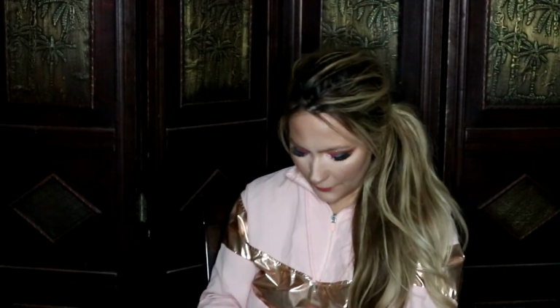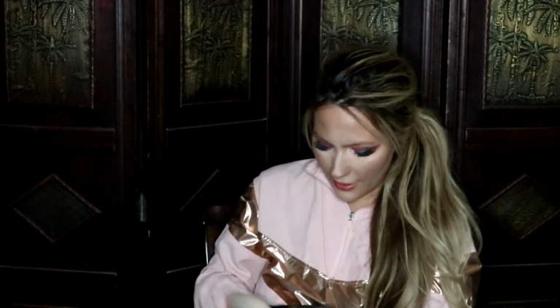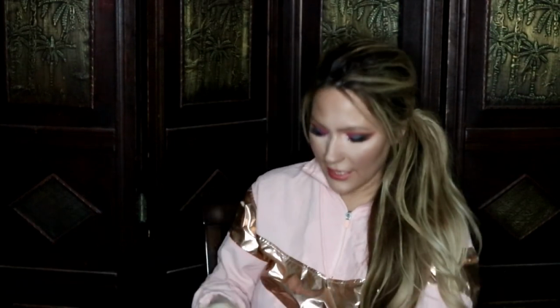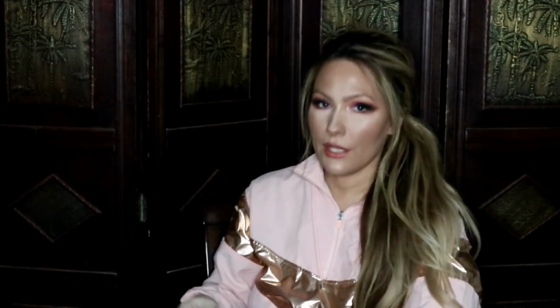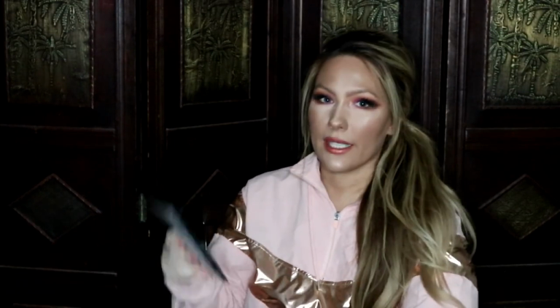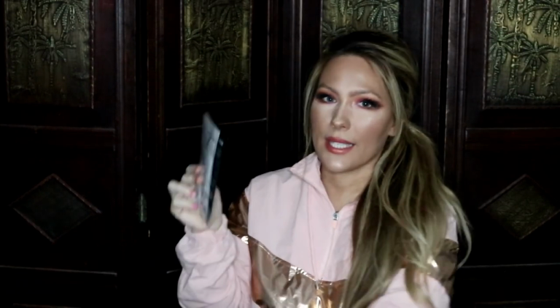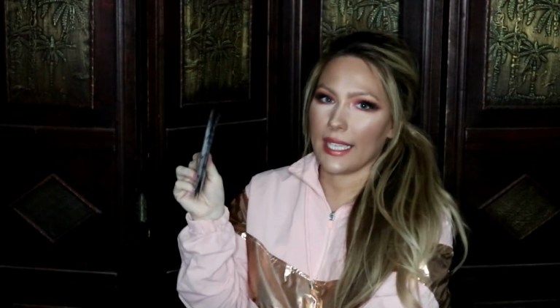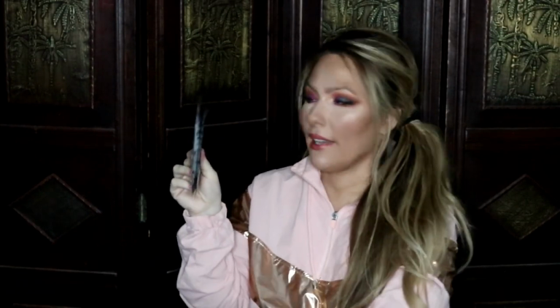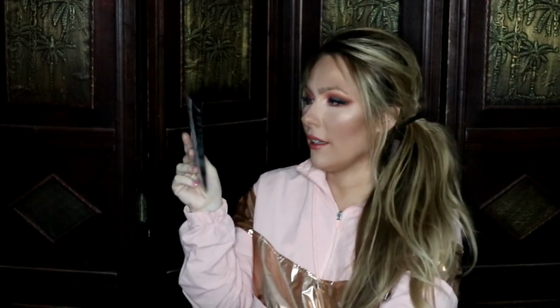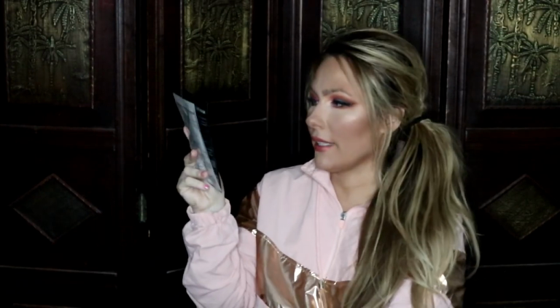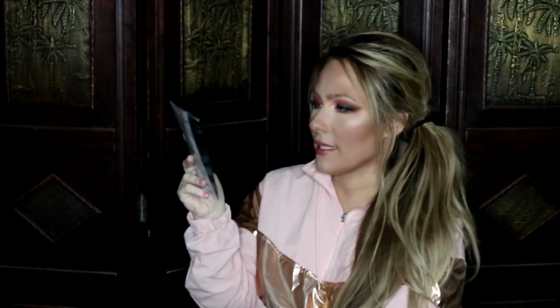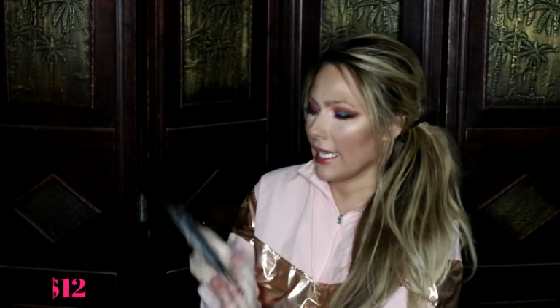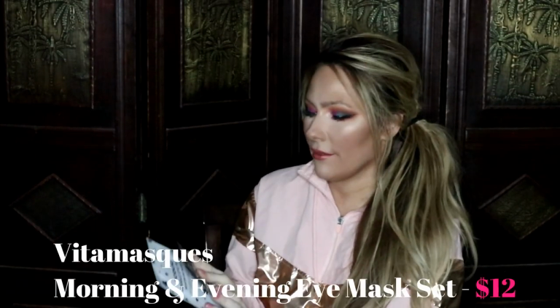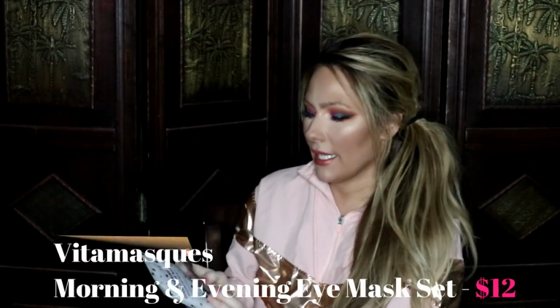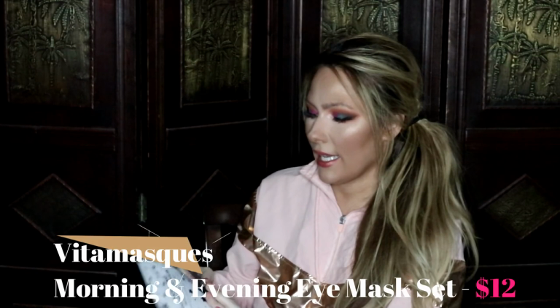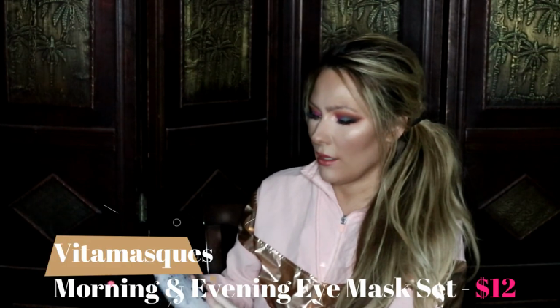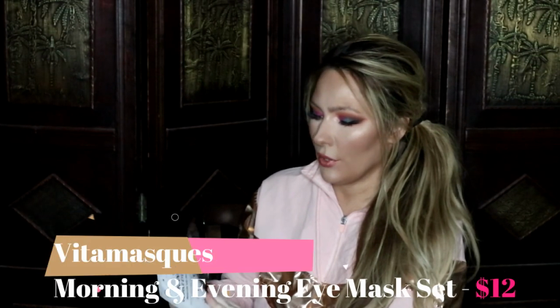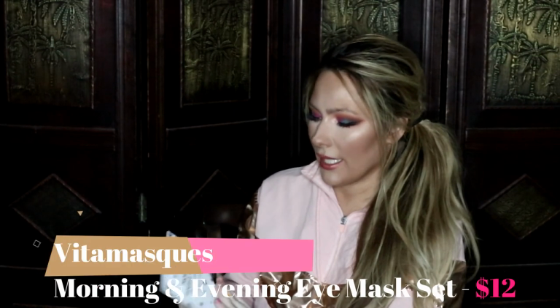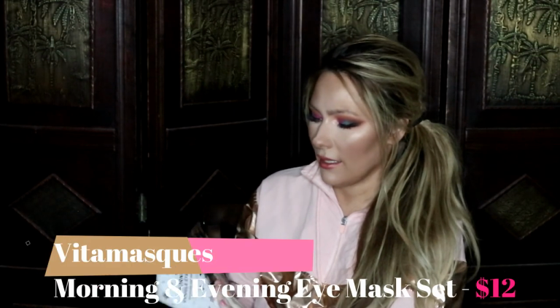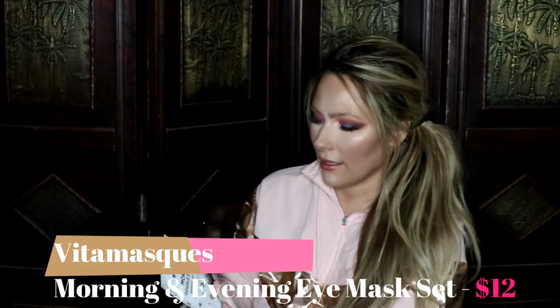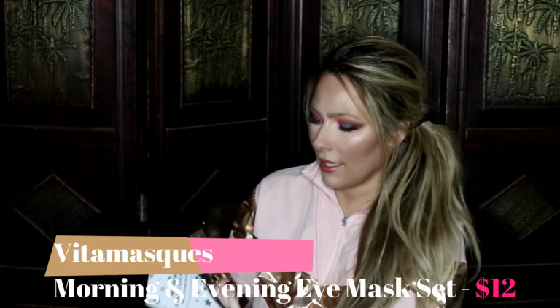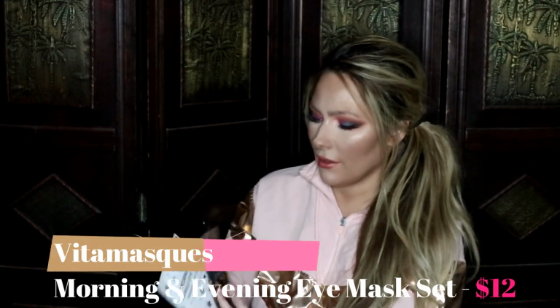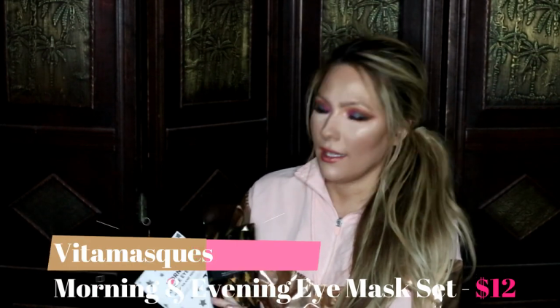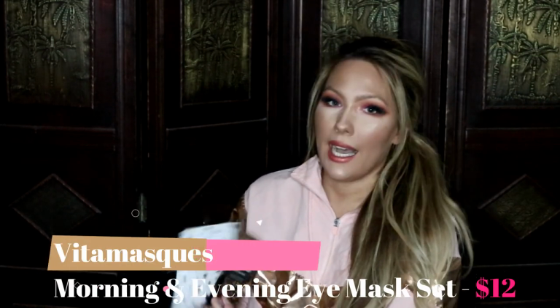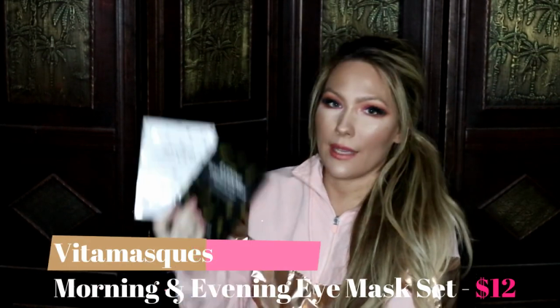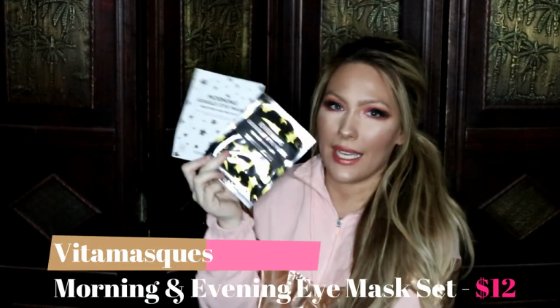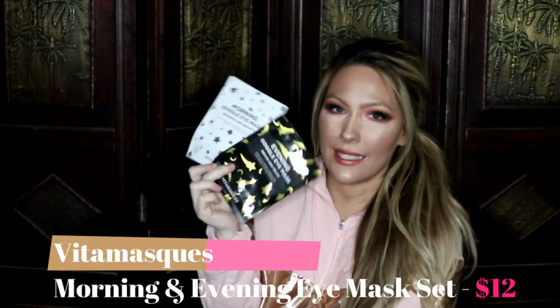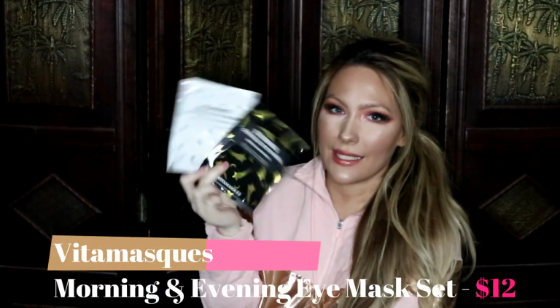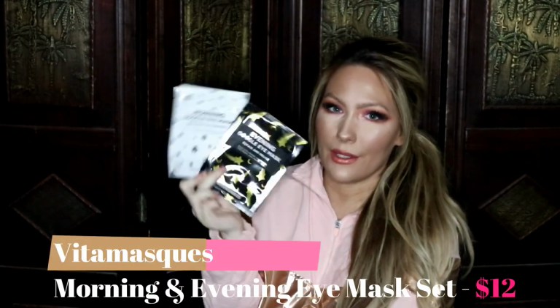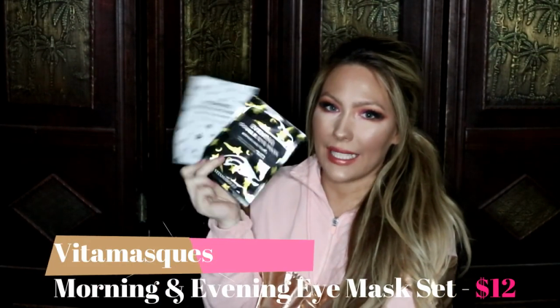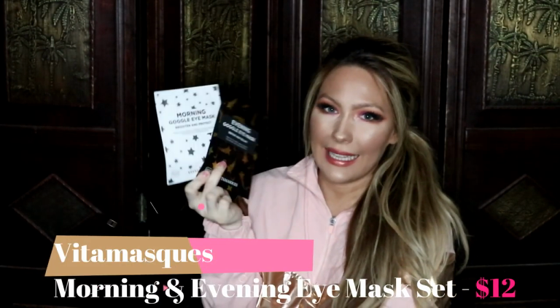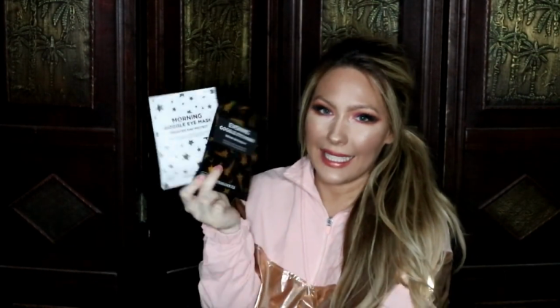The next two items I got are these evening and morning goggle eye masks.